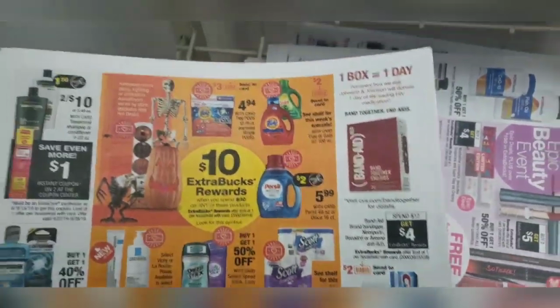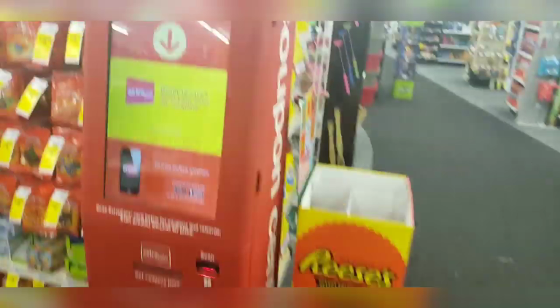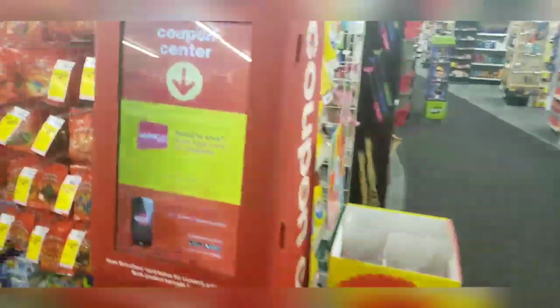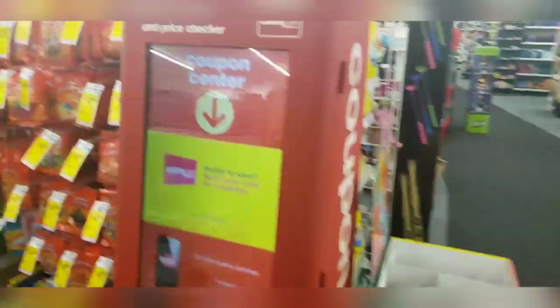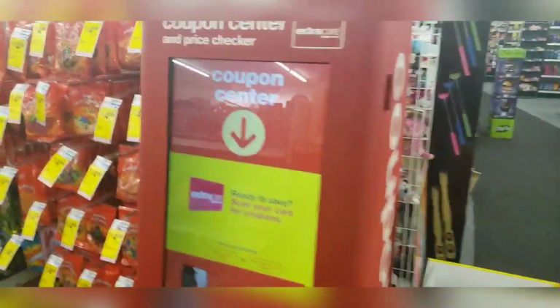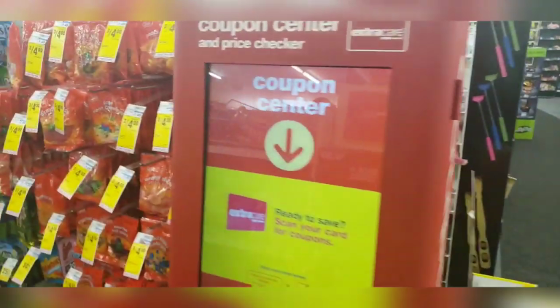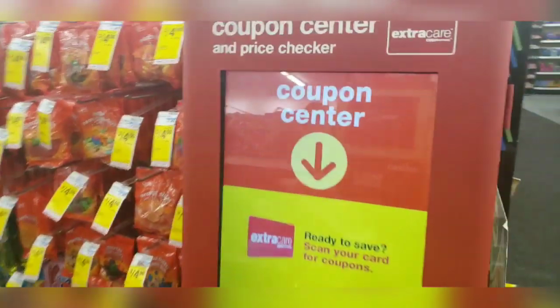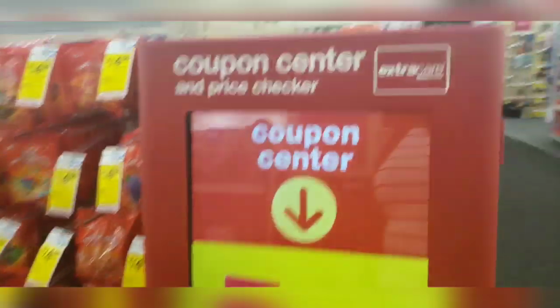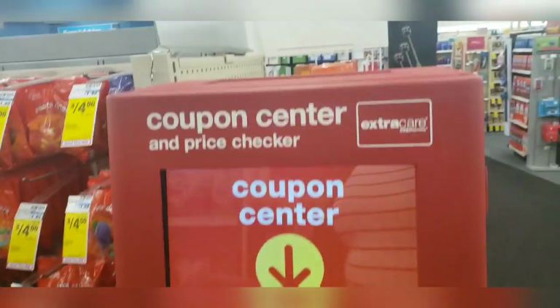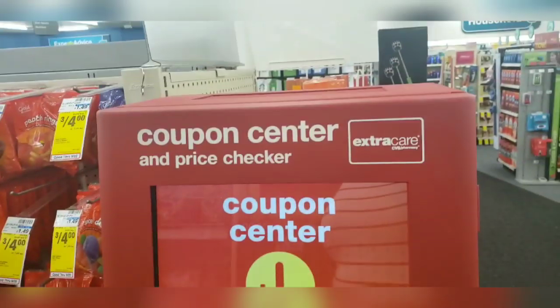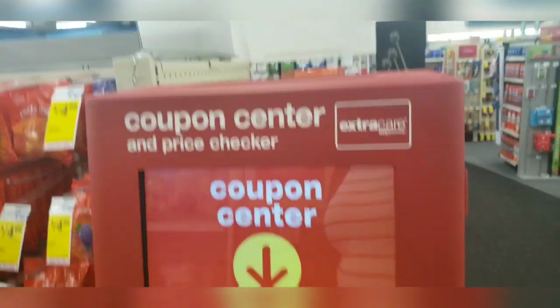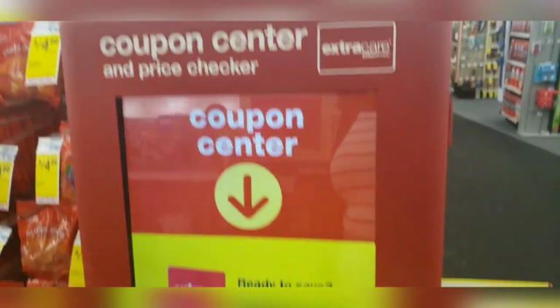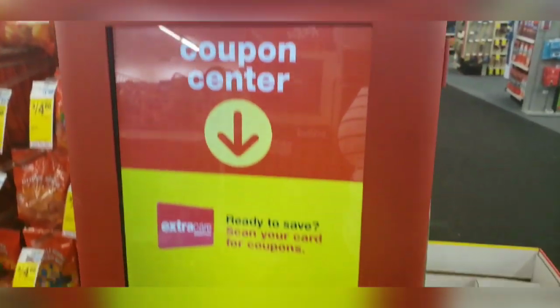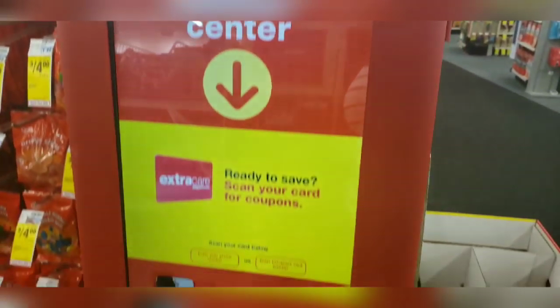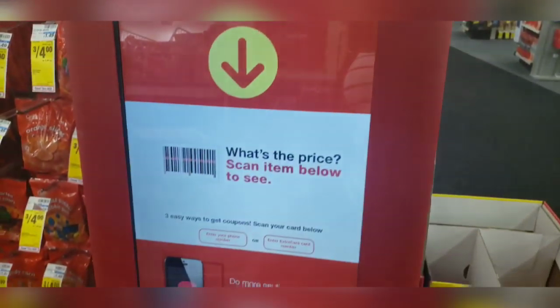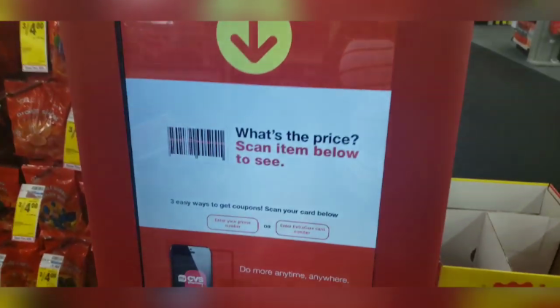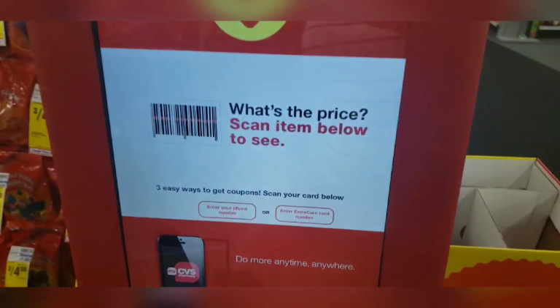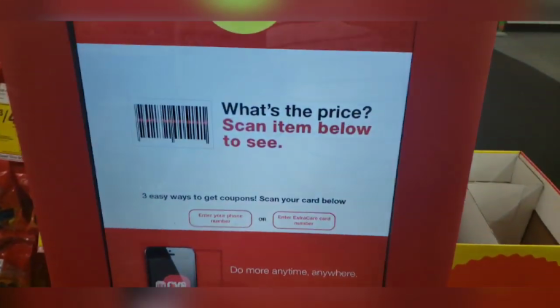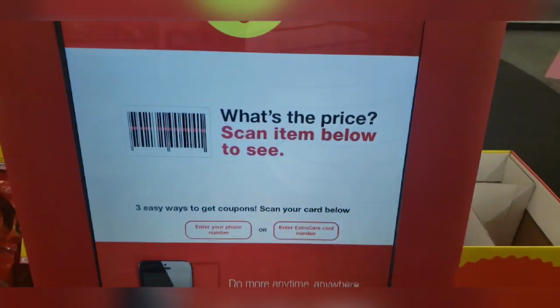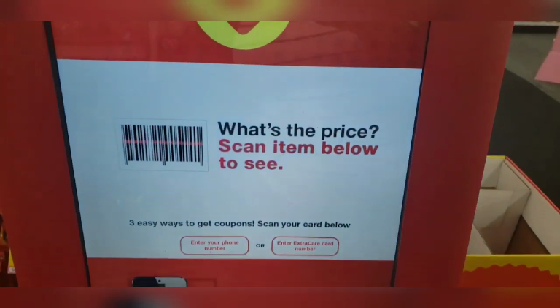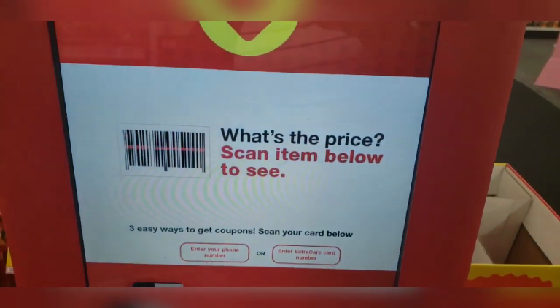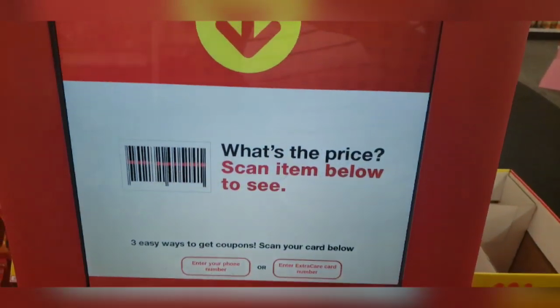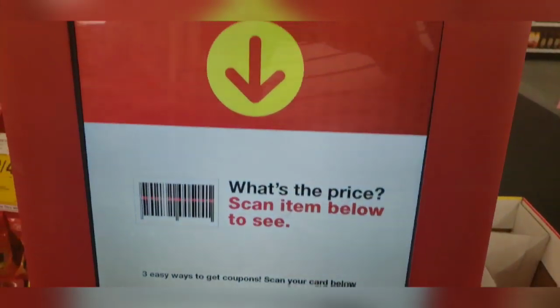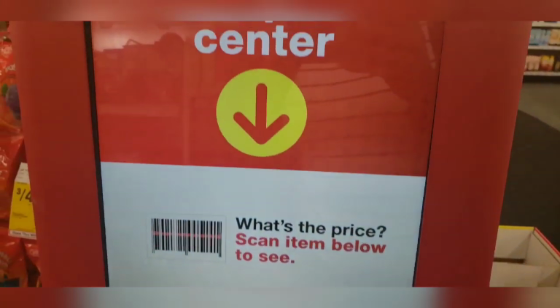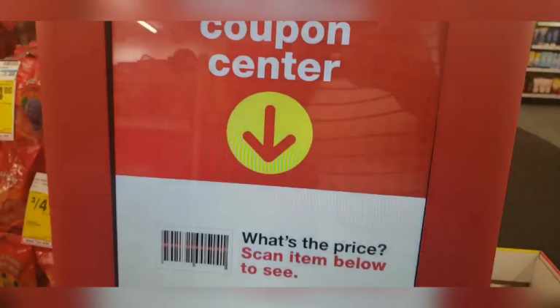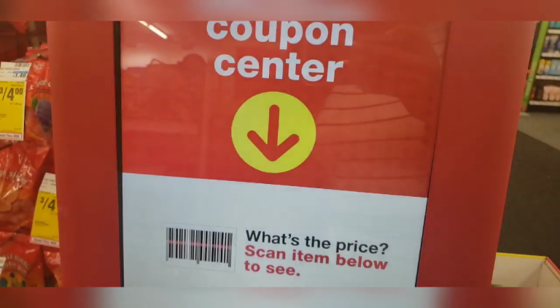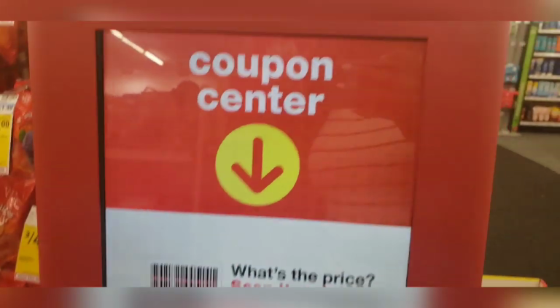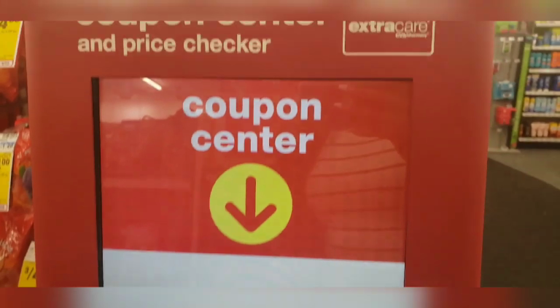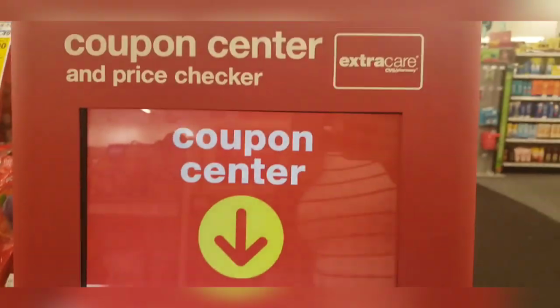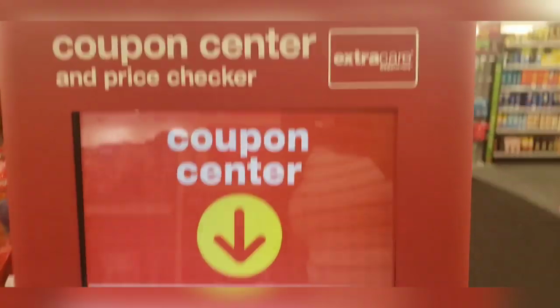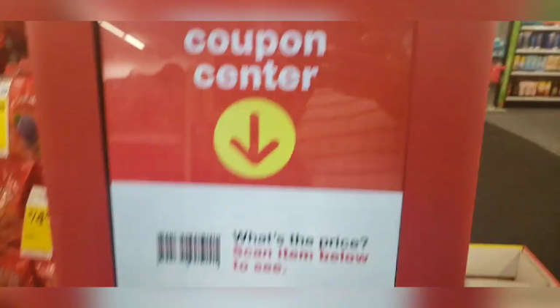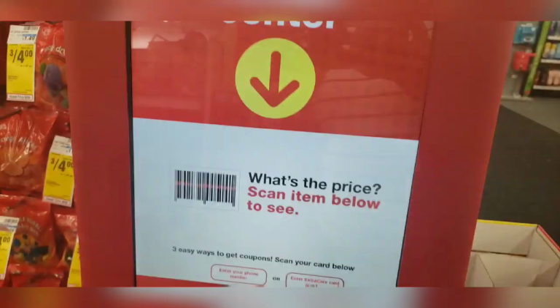One of the first things you do is stop at the coupon center, enter your number, and get additional coupons and certs.